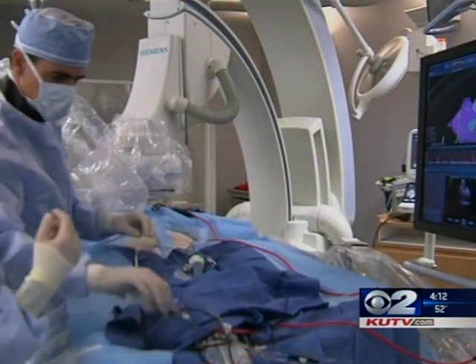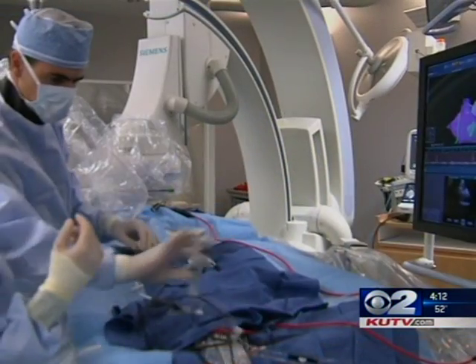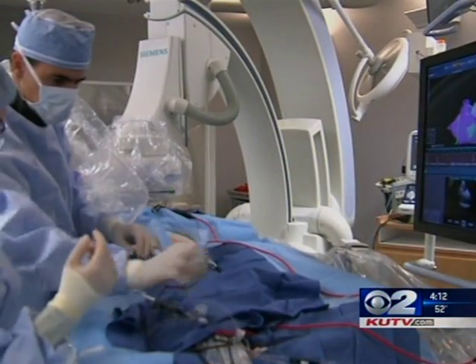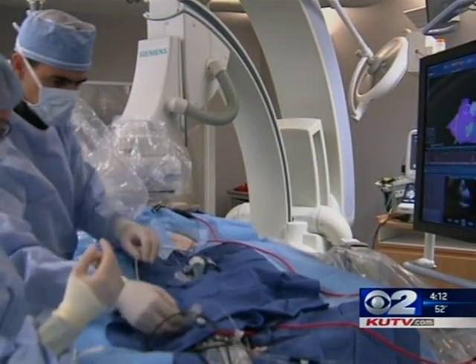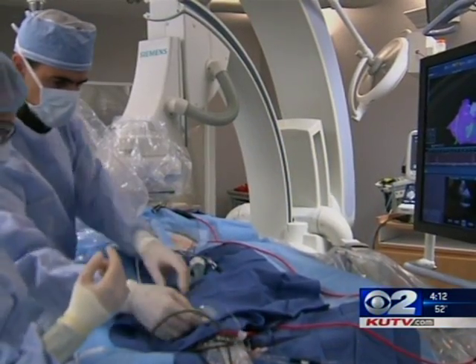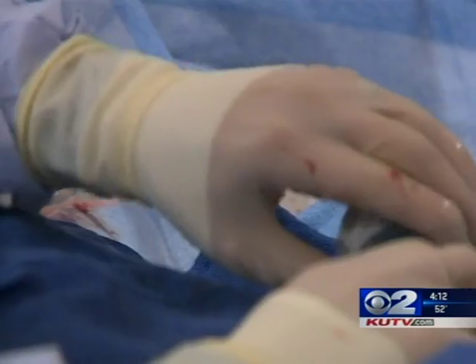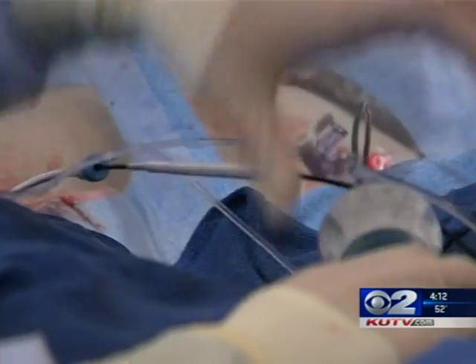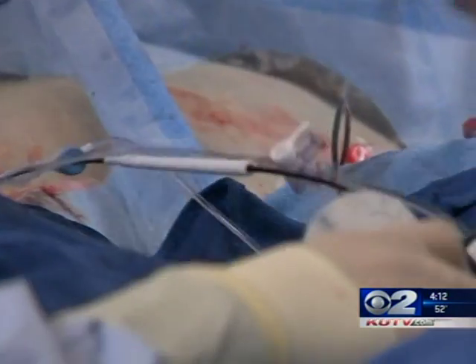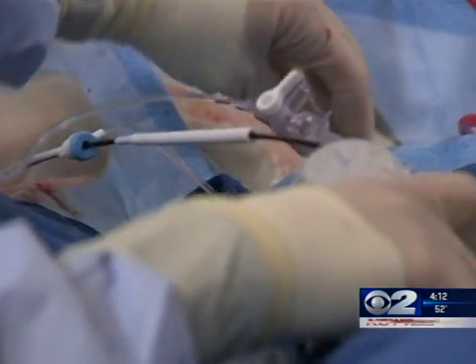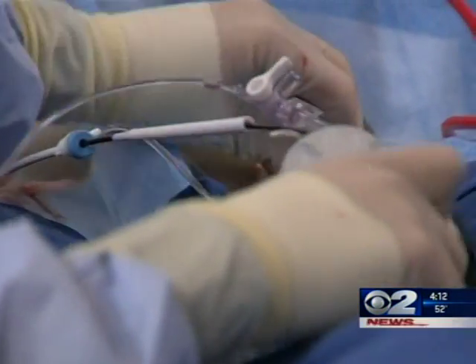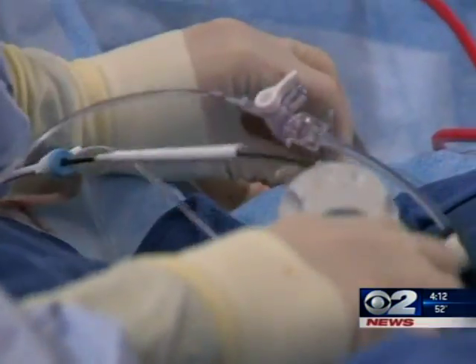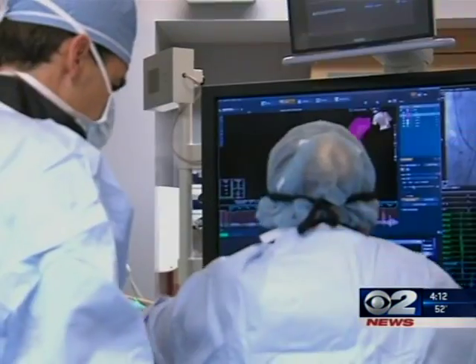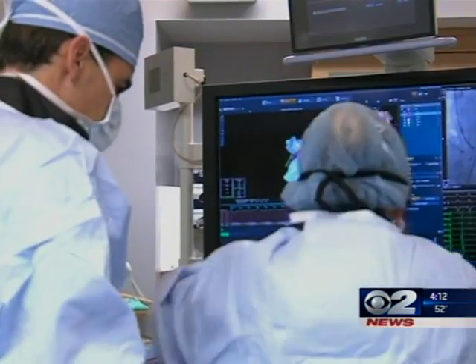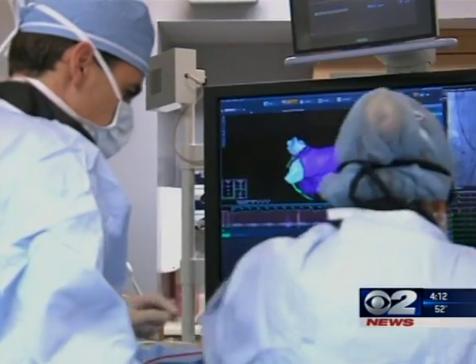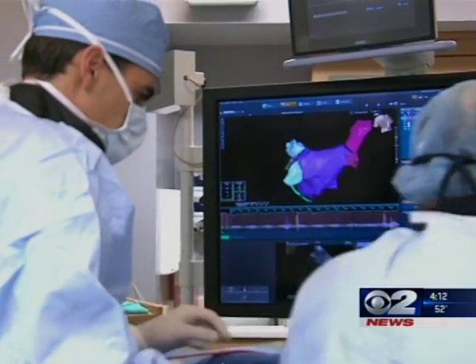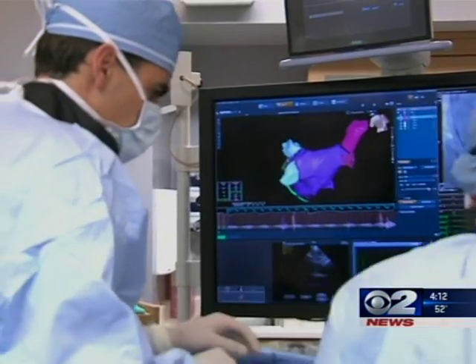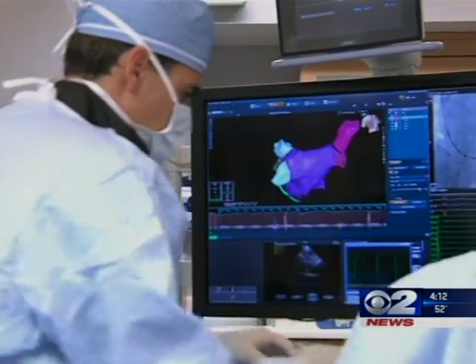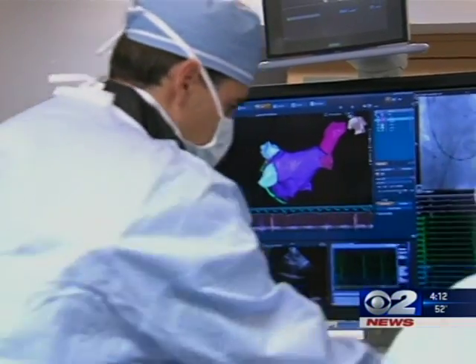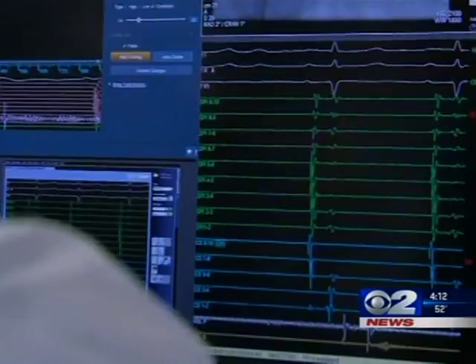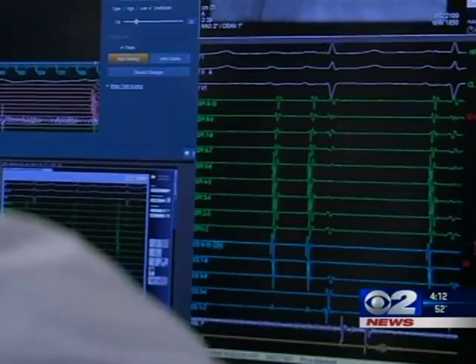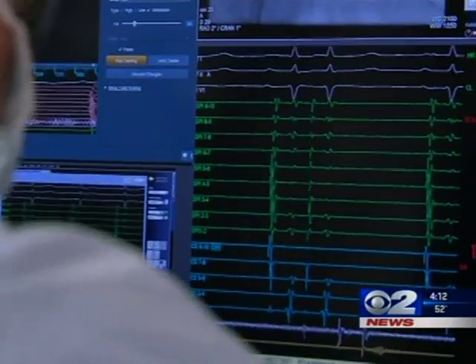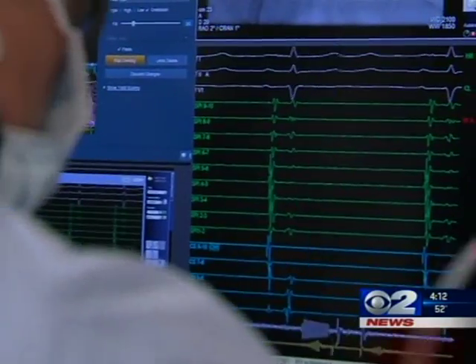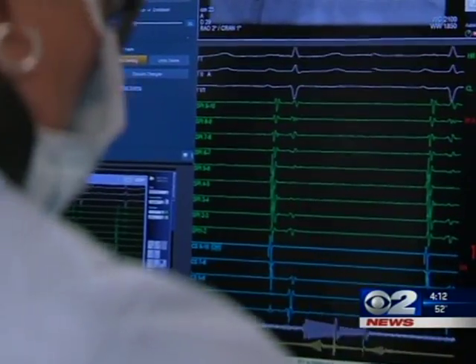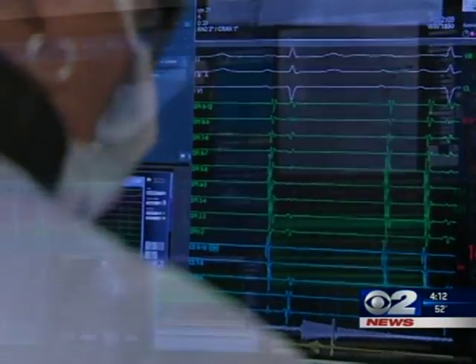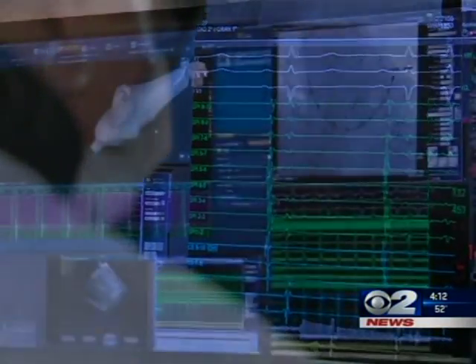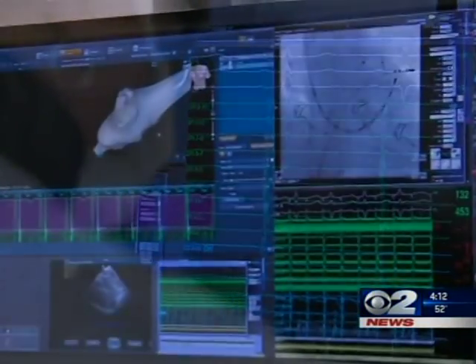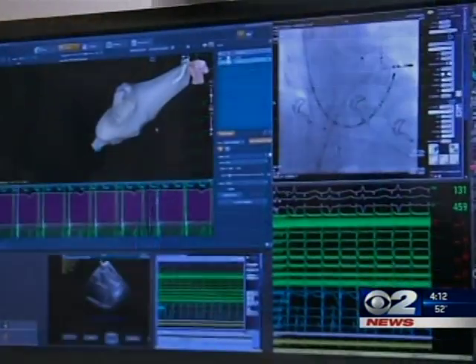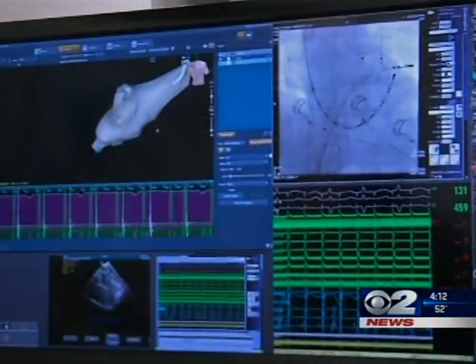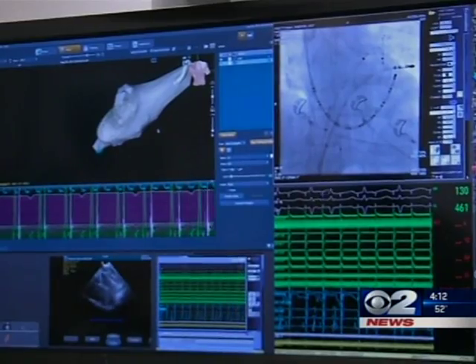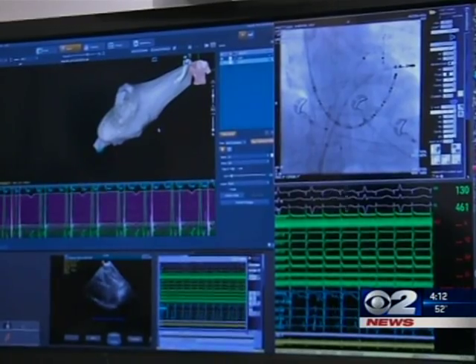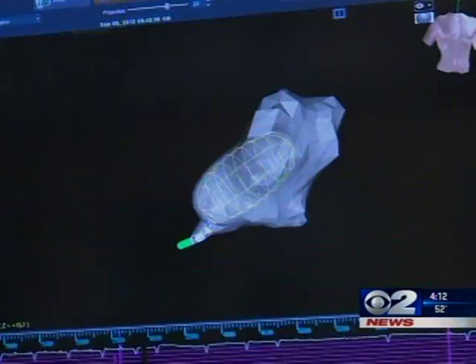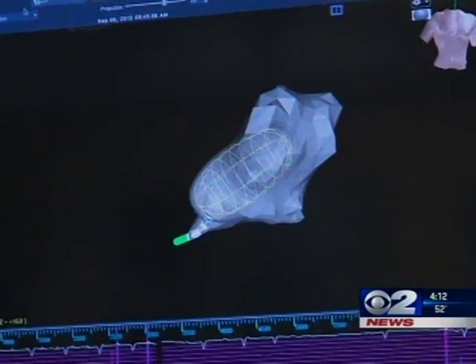Medications can help but only temporarily. This procedure, both doctors say, can help prevent if not eliminate atrial fibrillation.